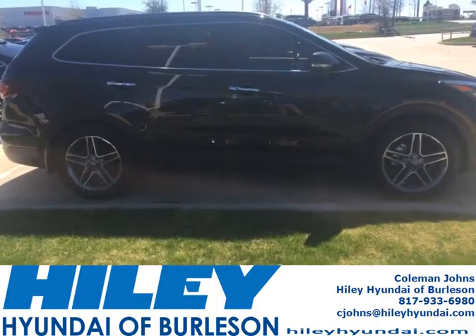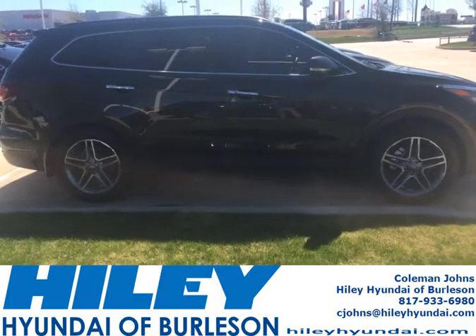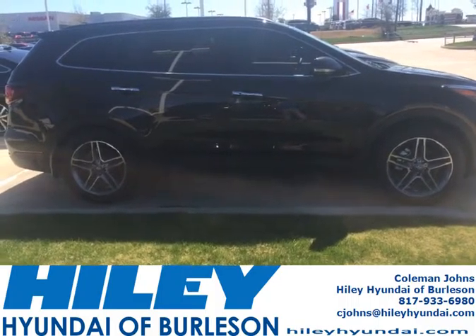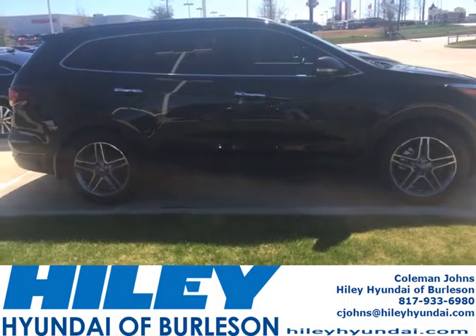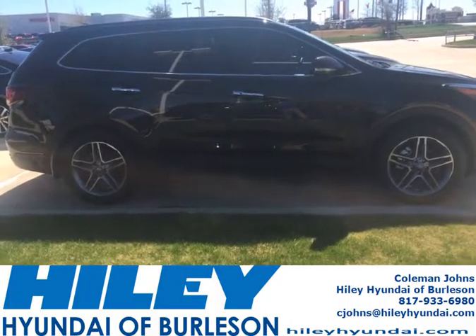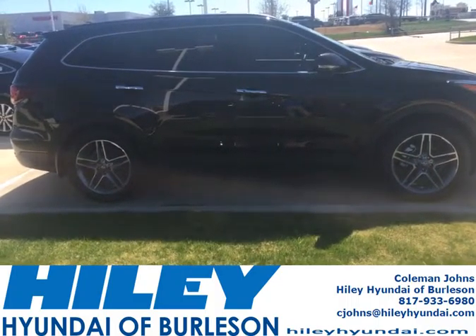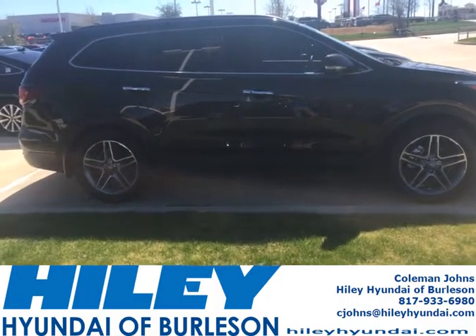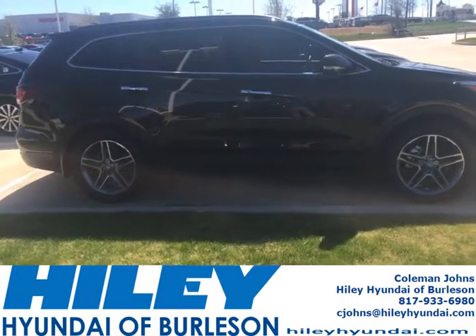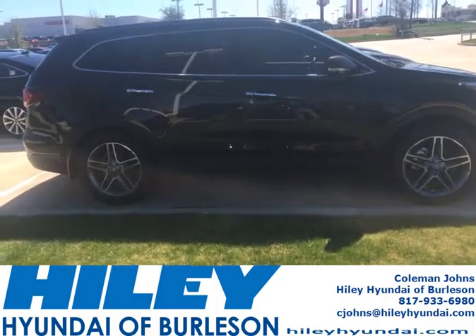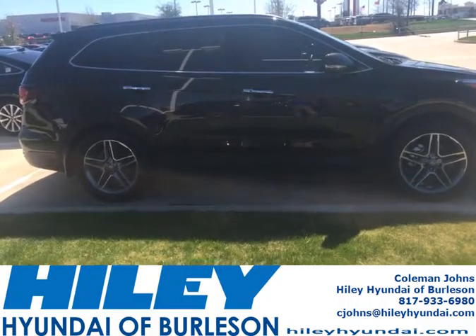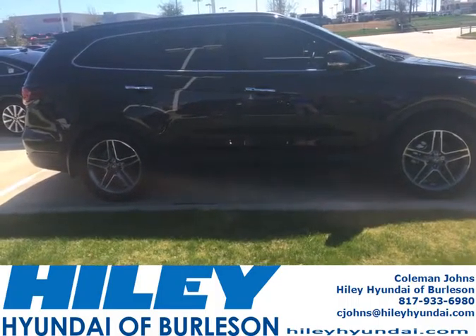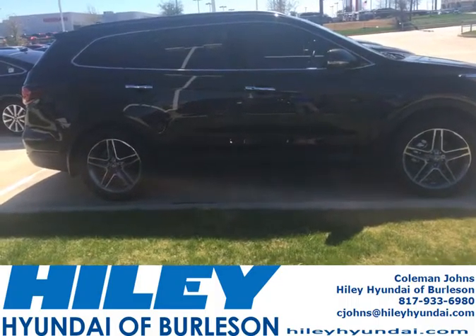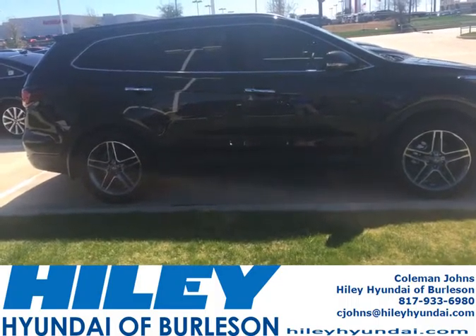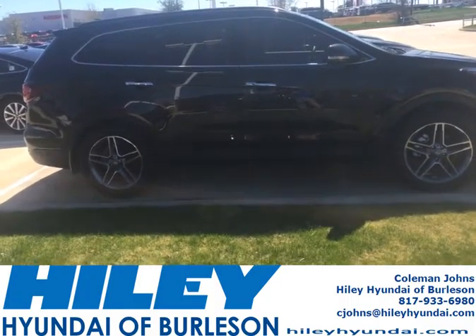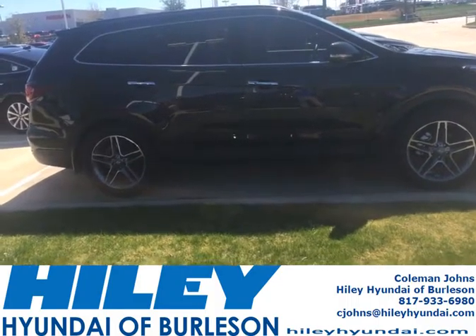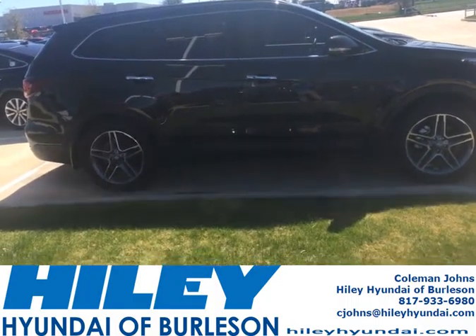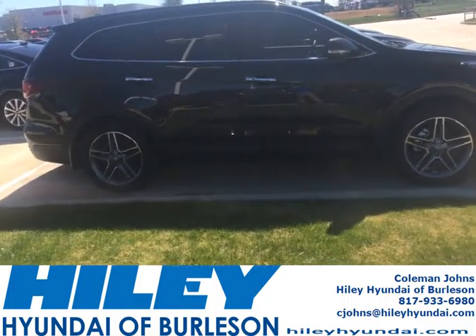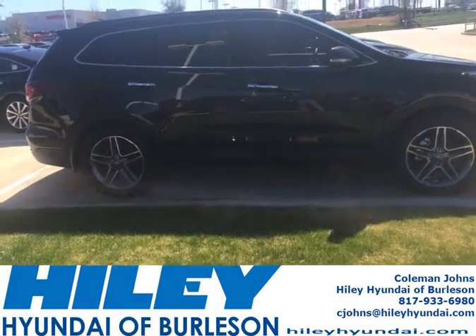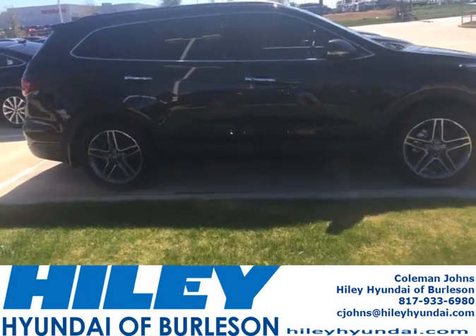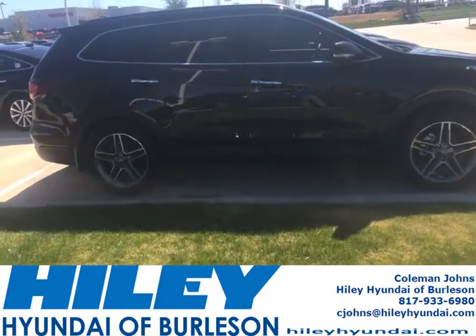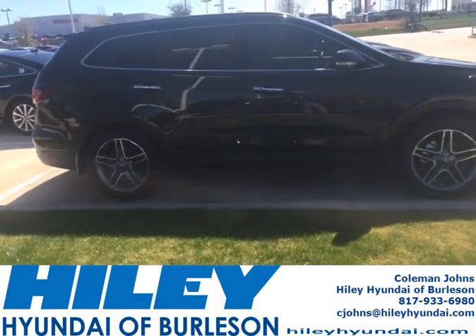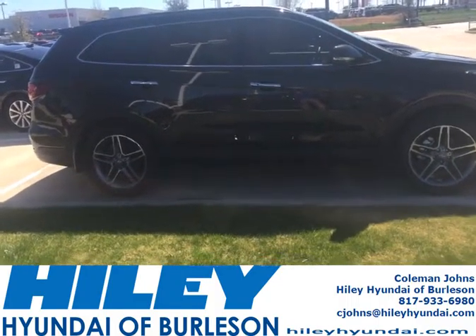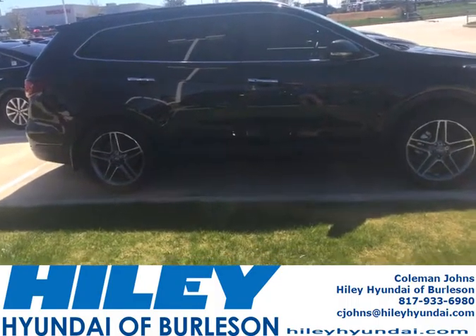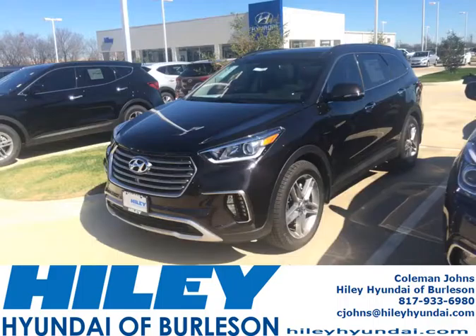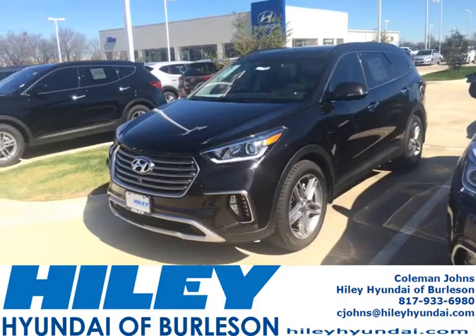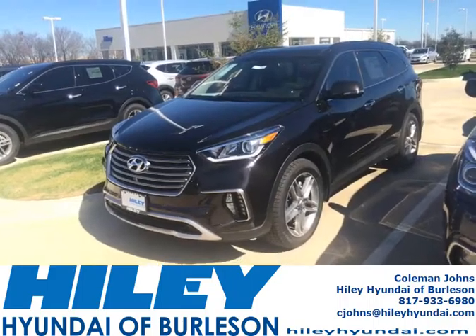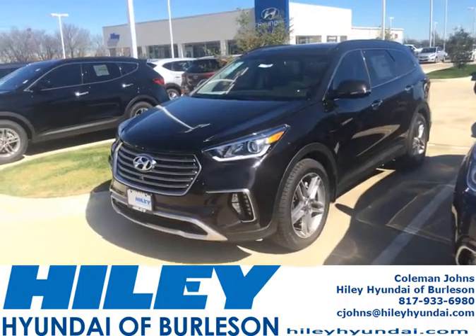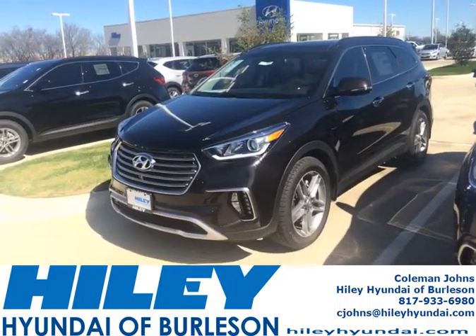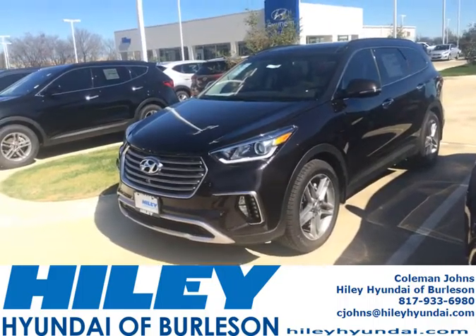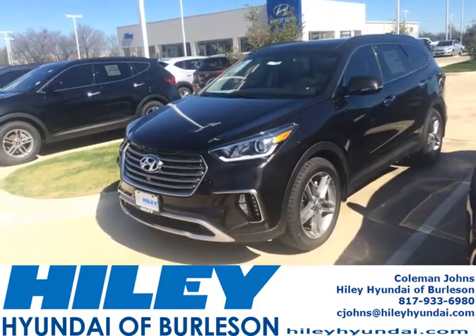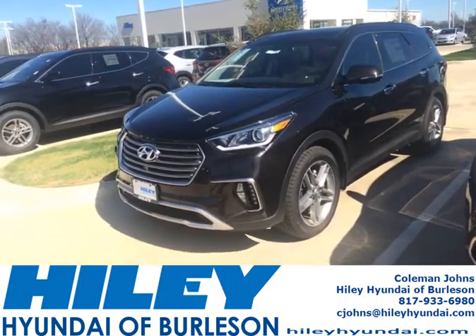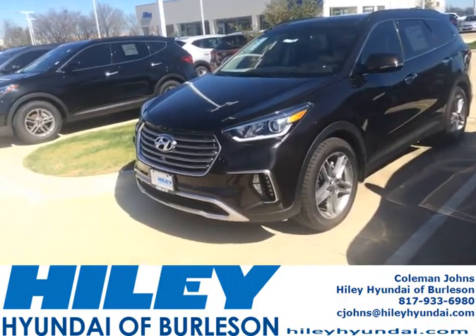It comes with Android Auto and also Apple CarPlay. This car is fully loaded.